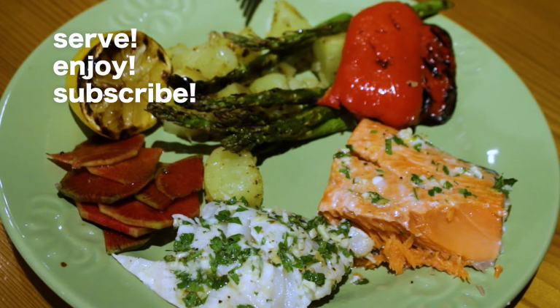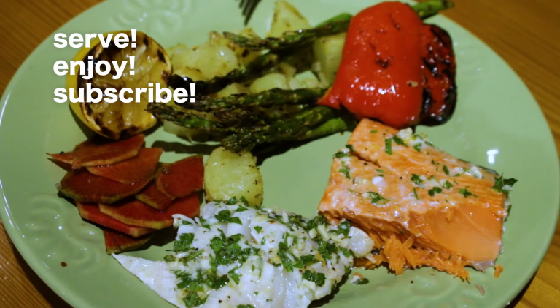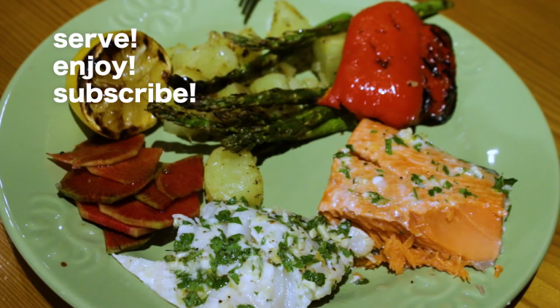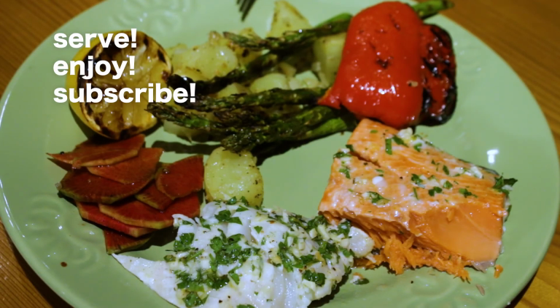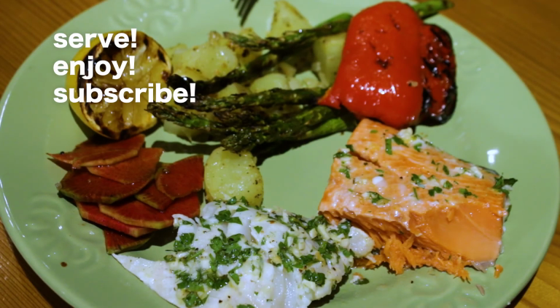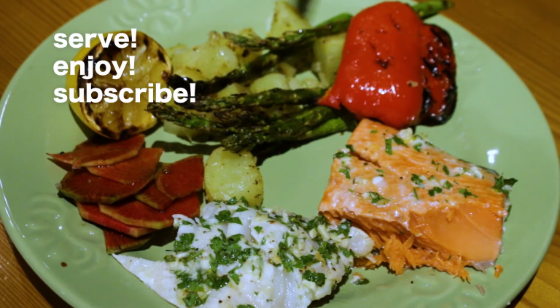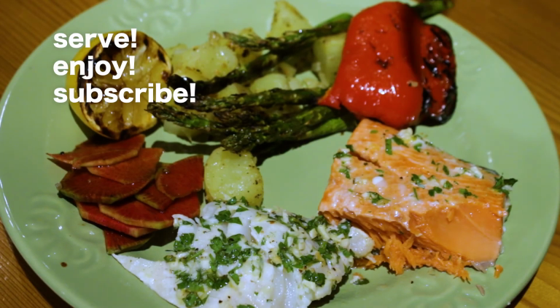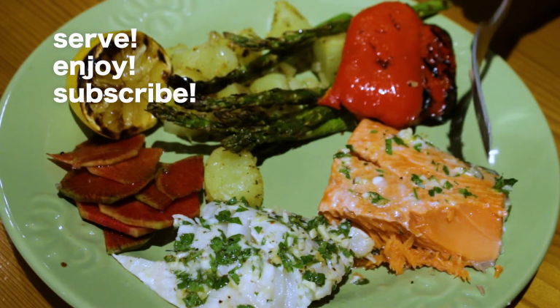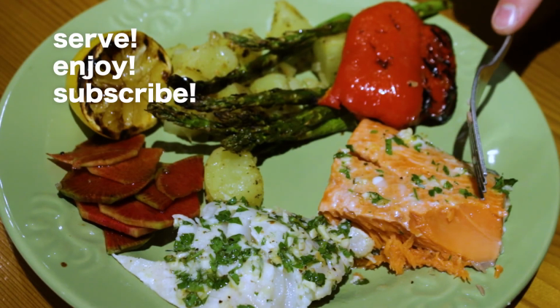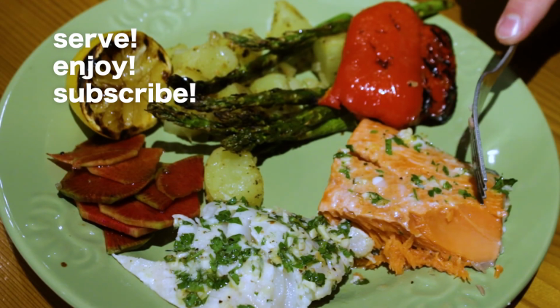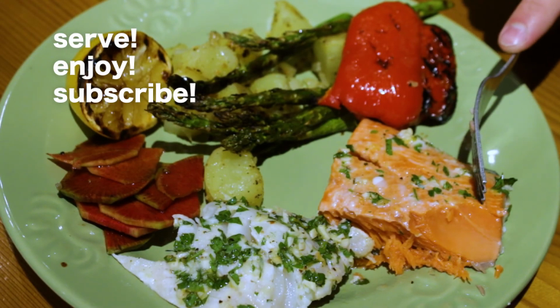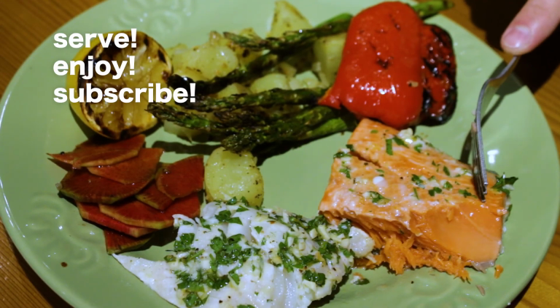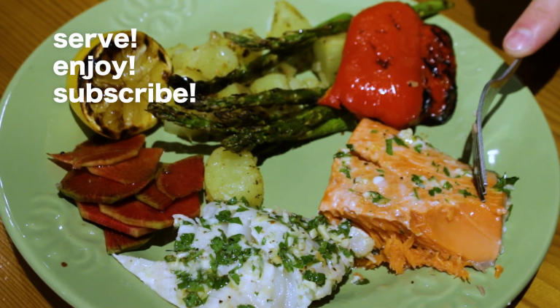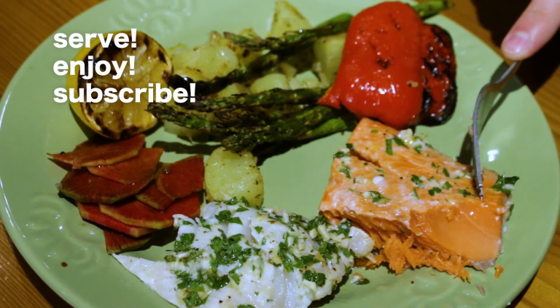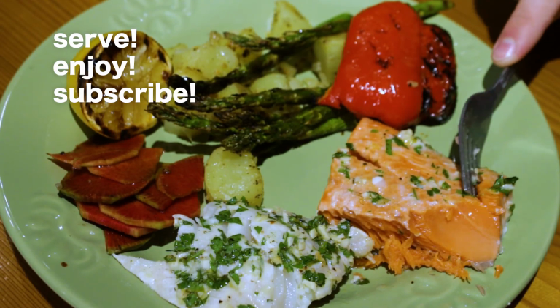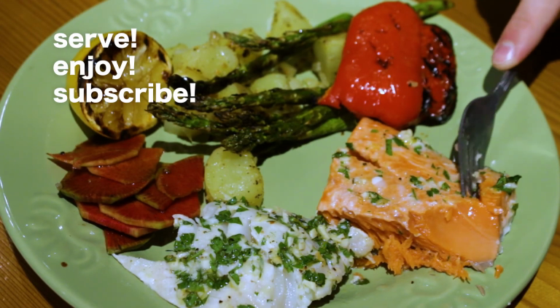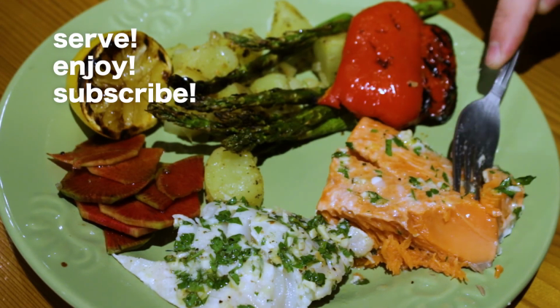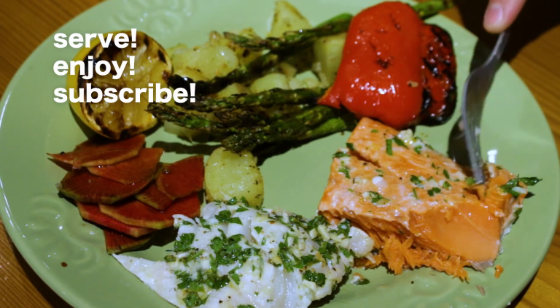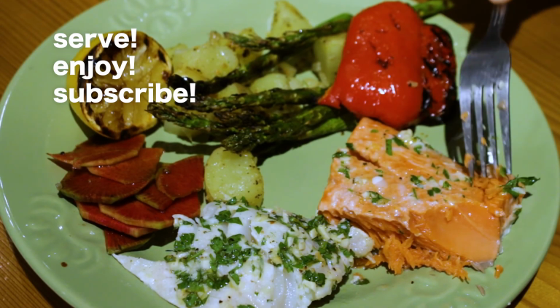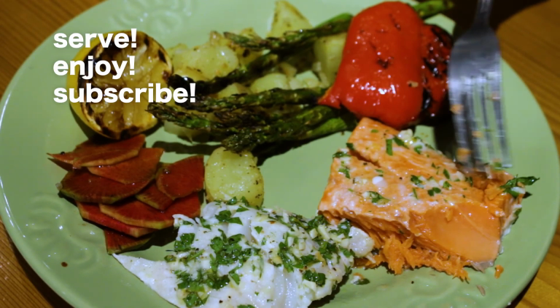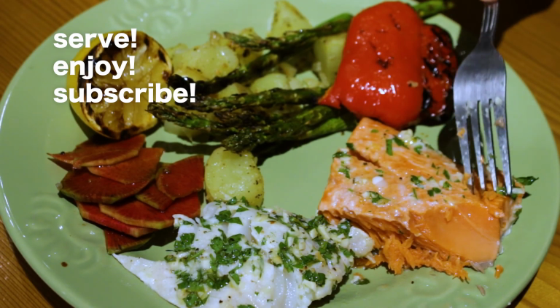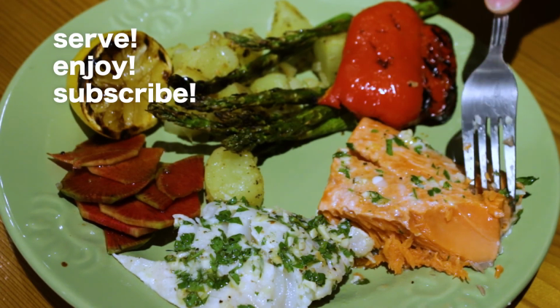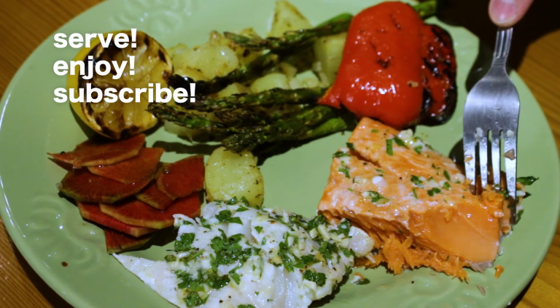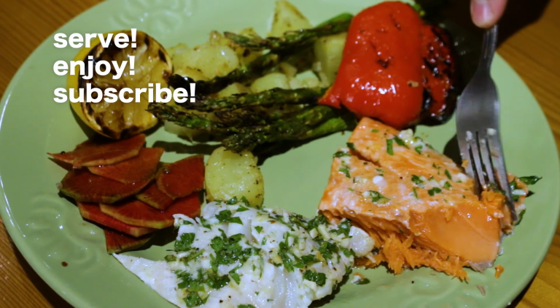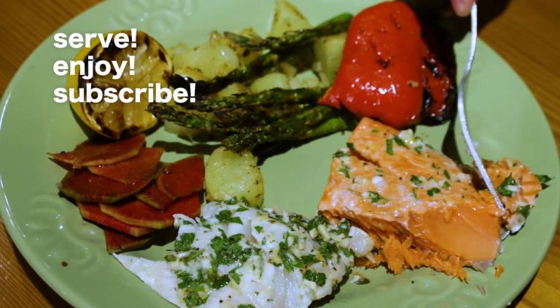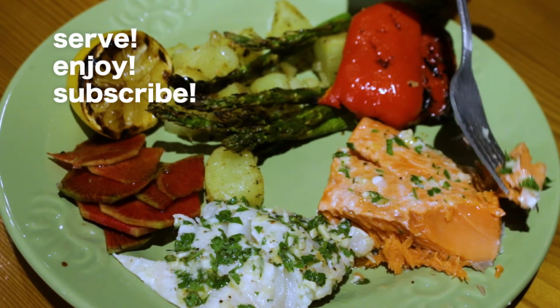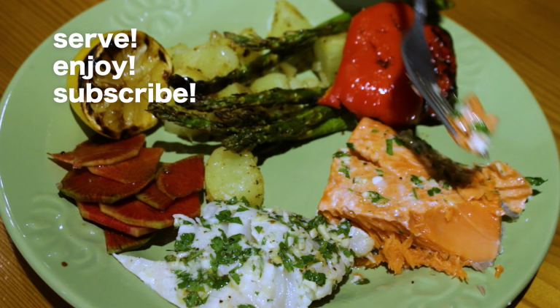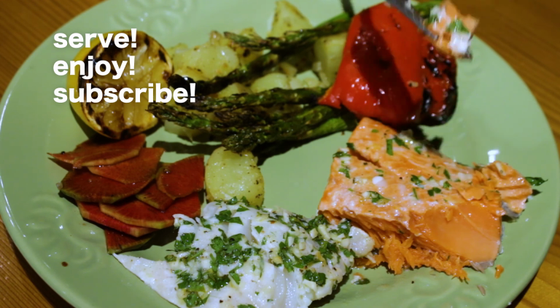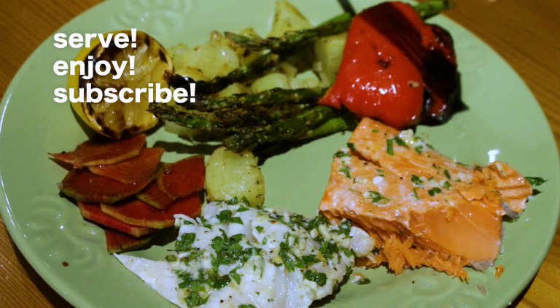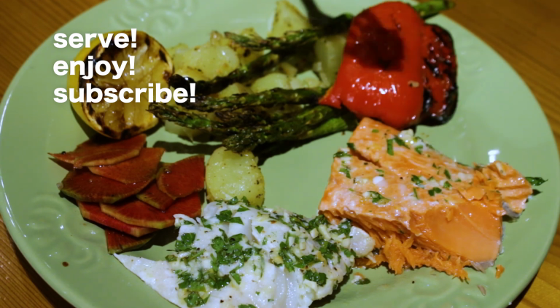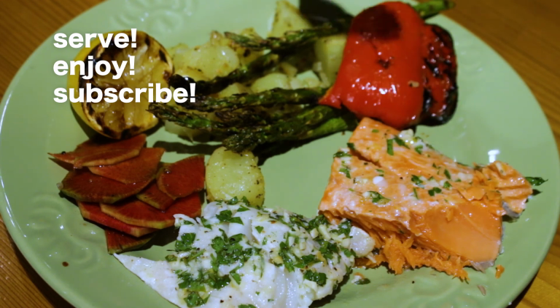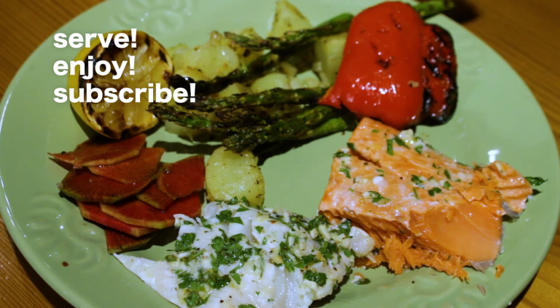If you liked the video today, please subscribe below and see what else I'm getting up to in the kitchen.